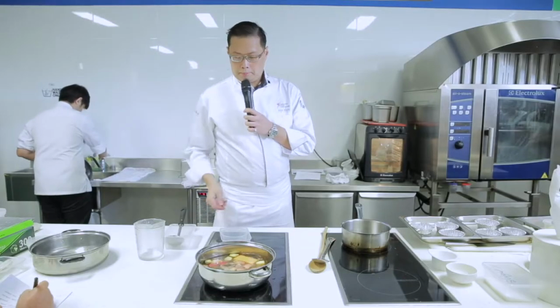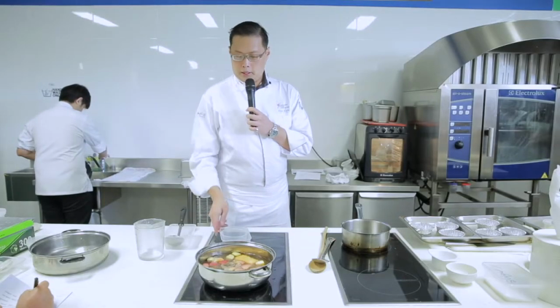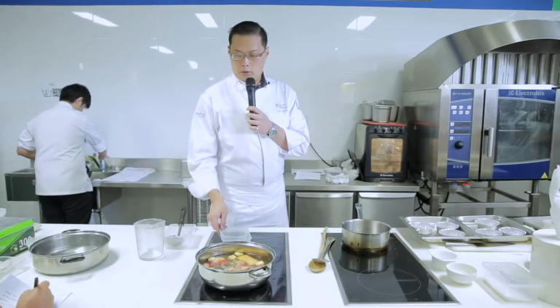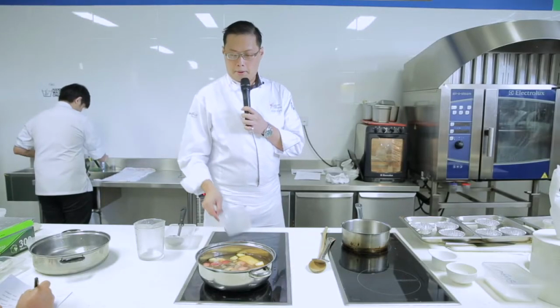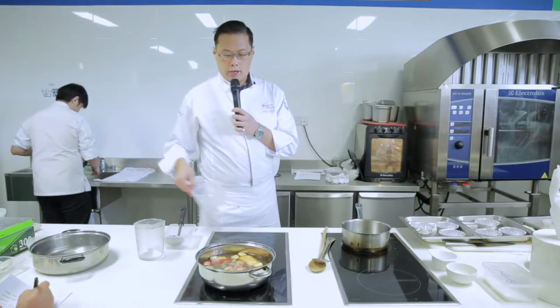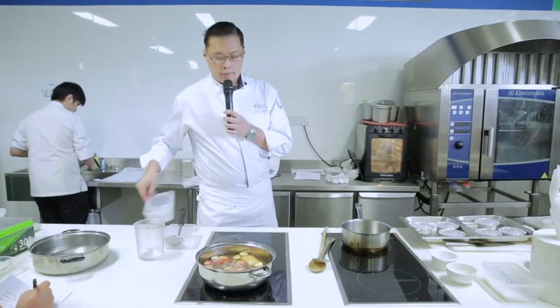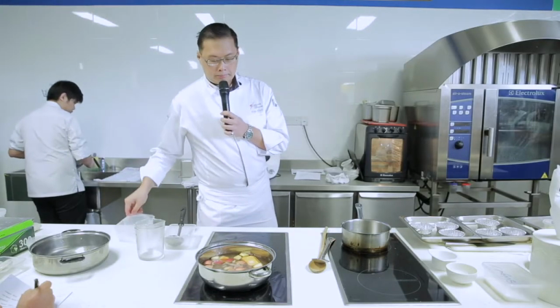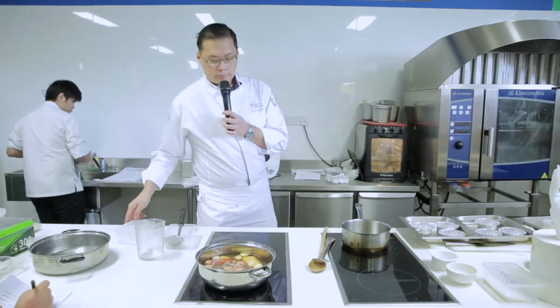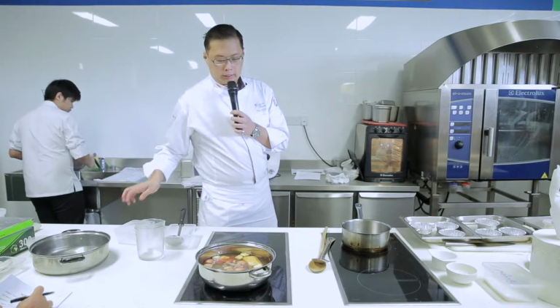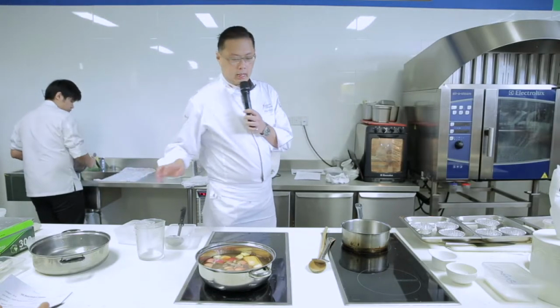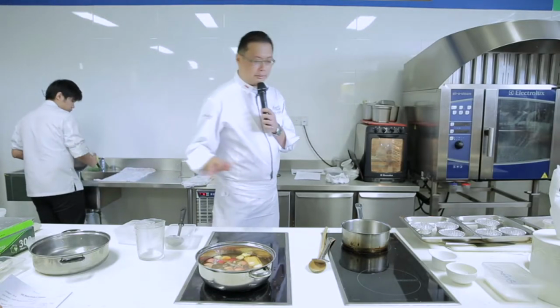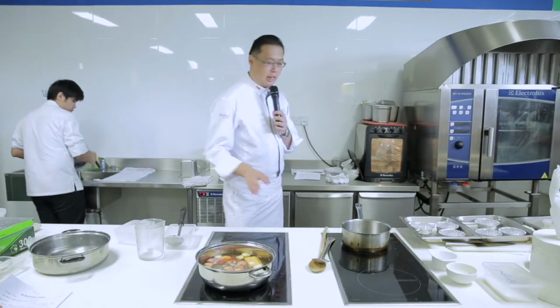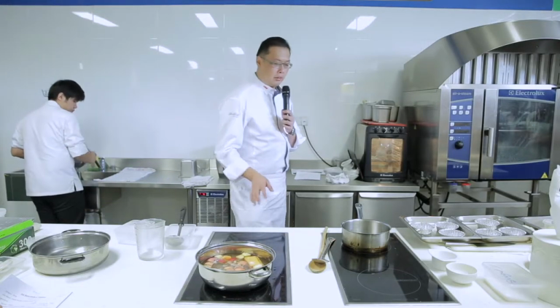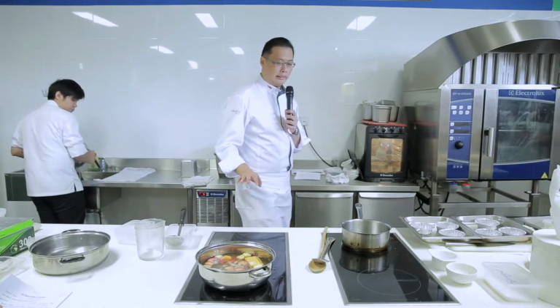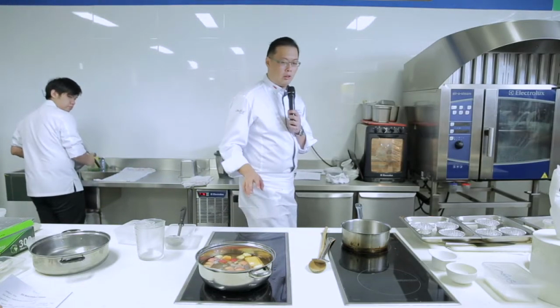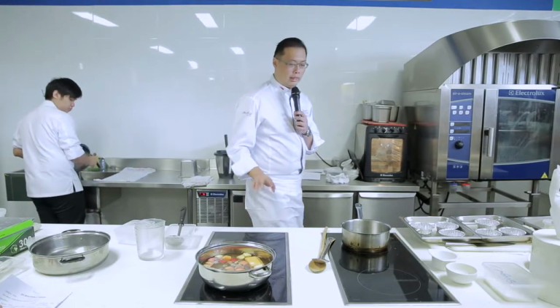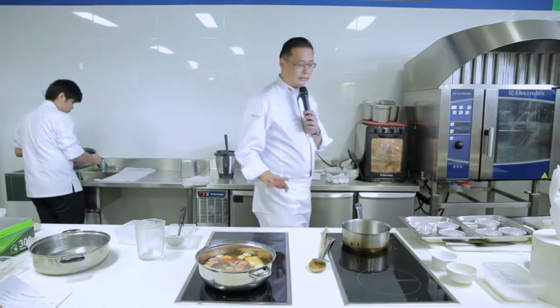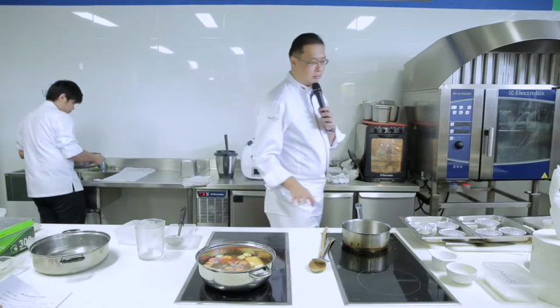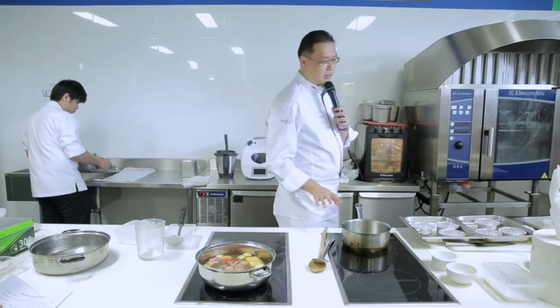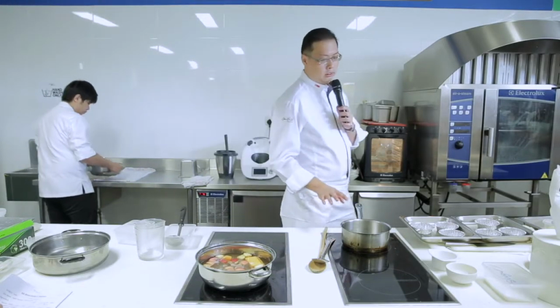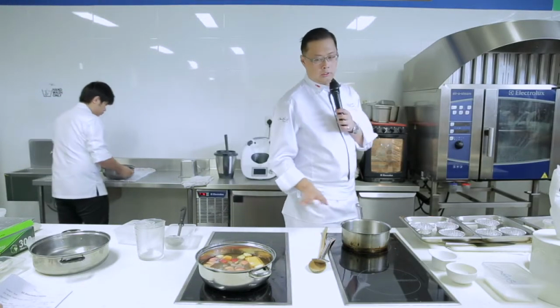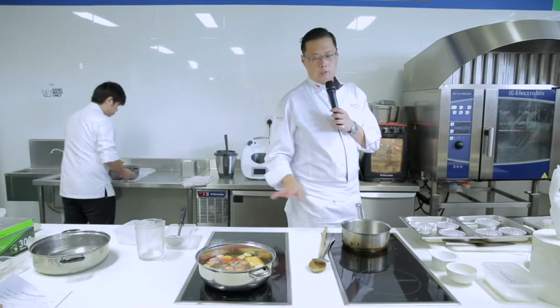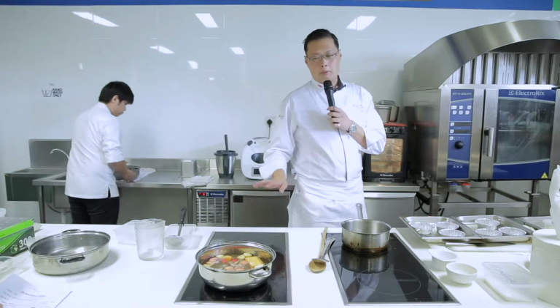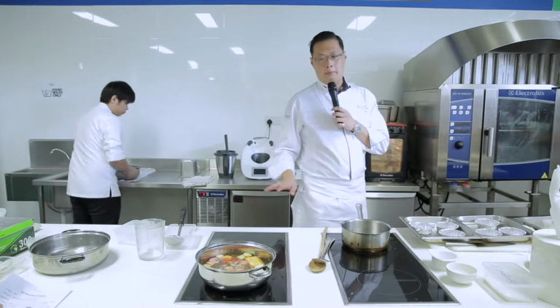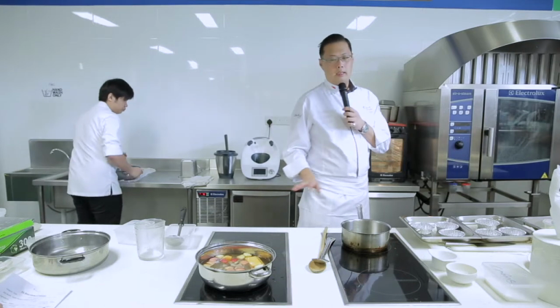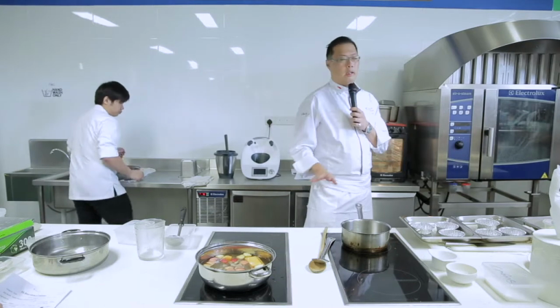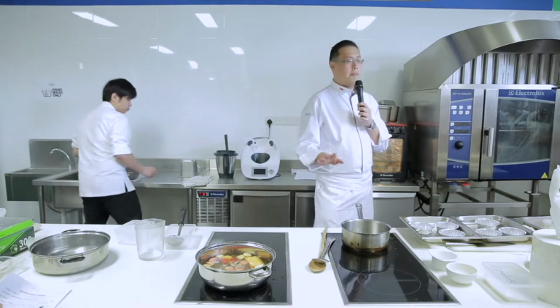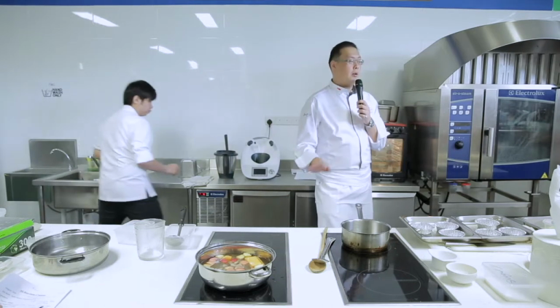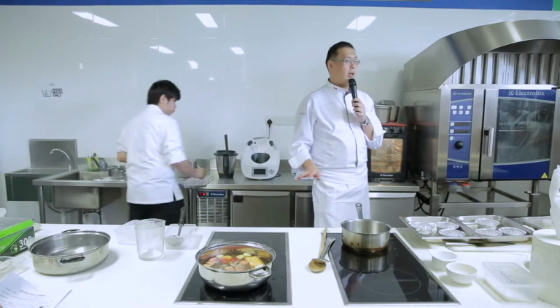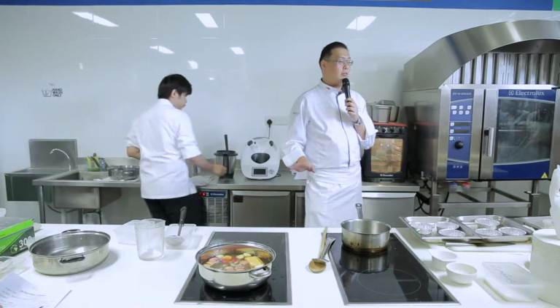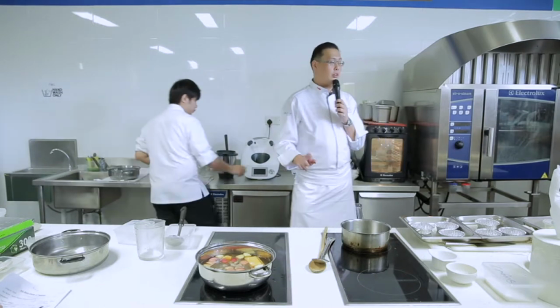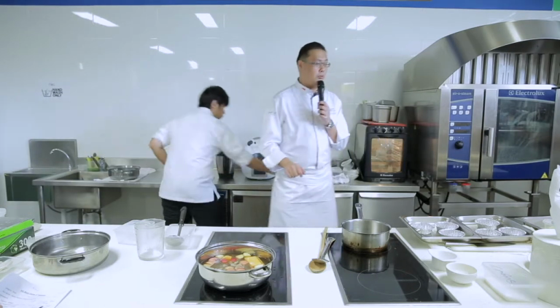Bring it to a boil. After that, we'll cut down and simmer. So this will be Part 1 for the soup.